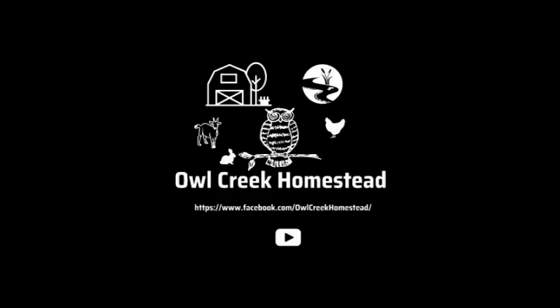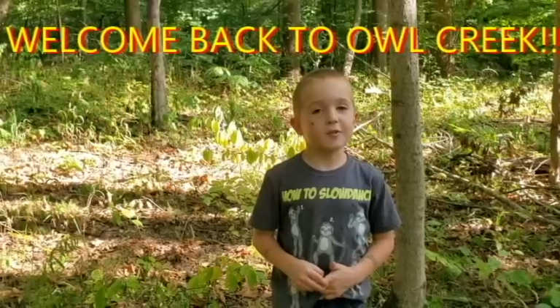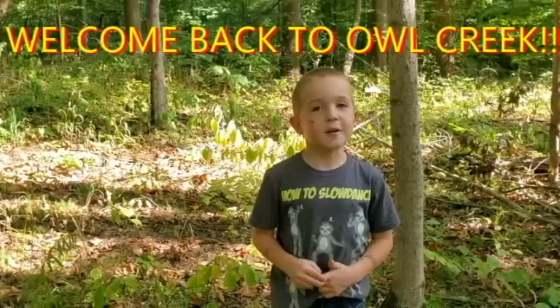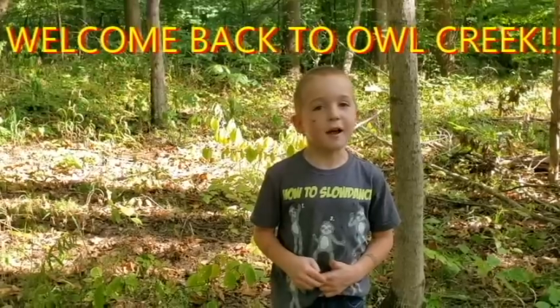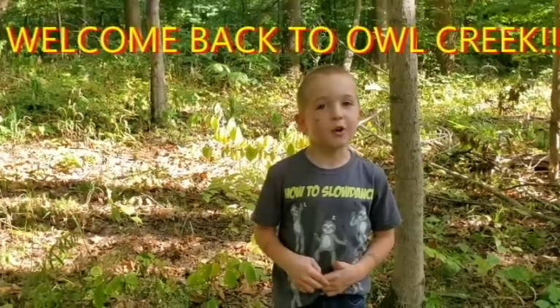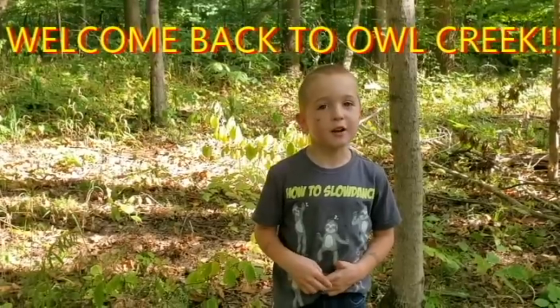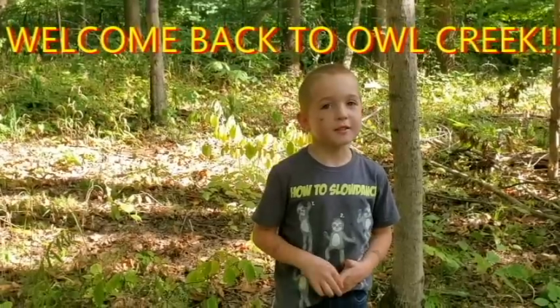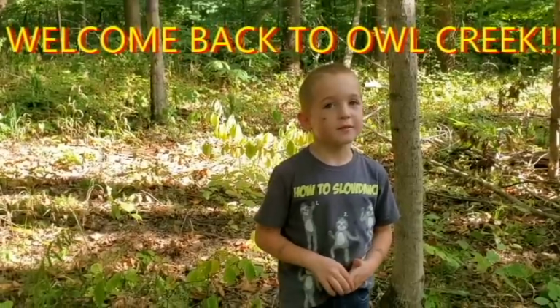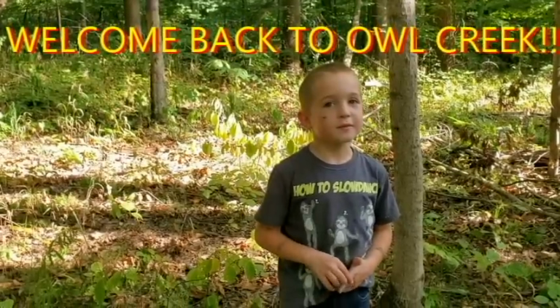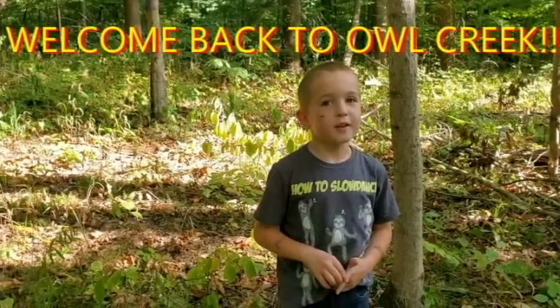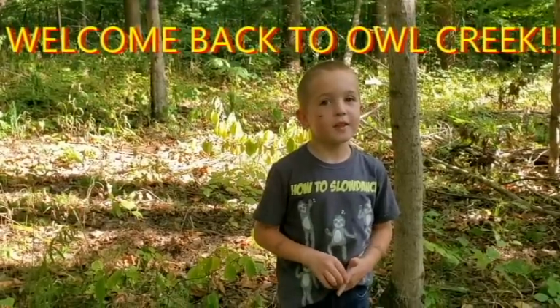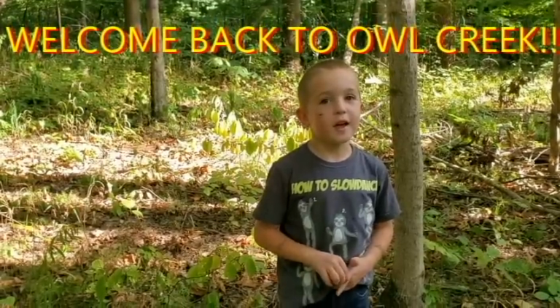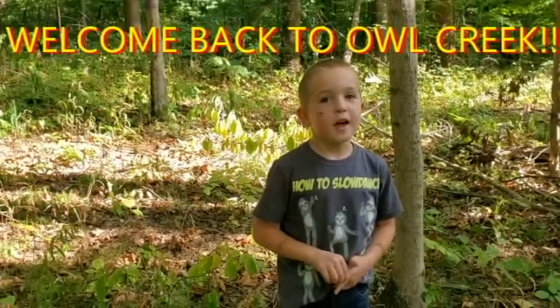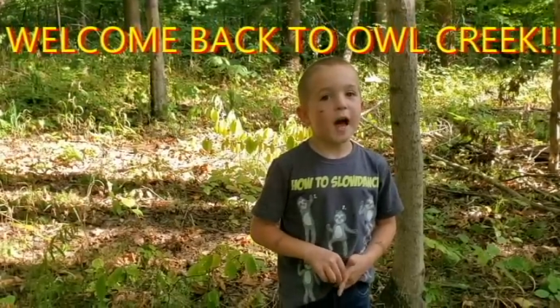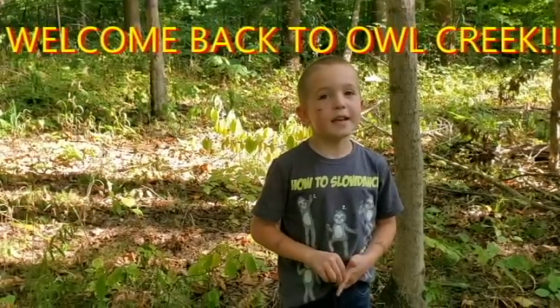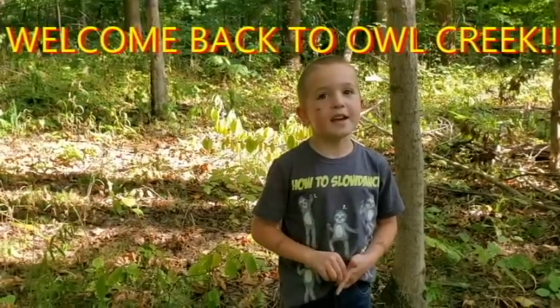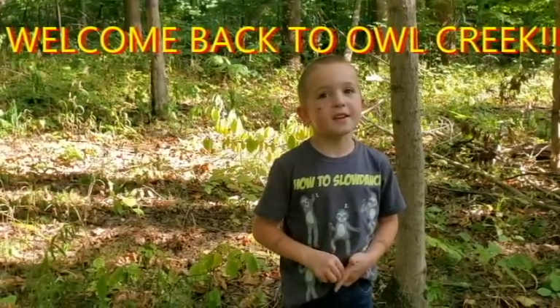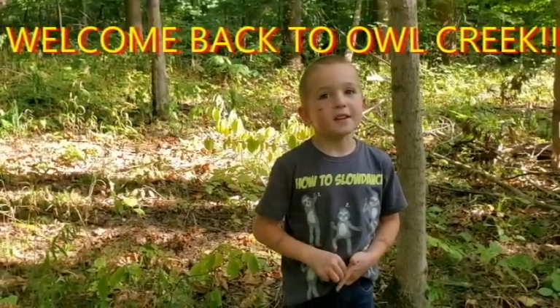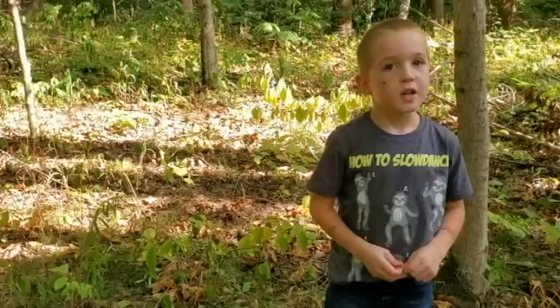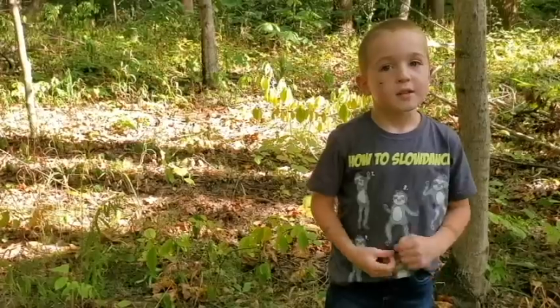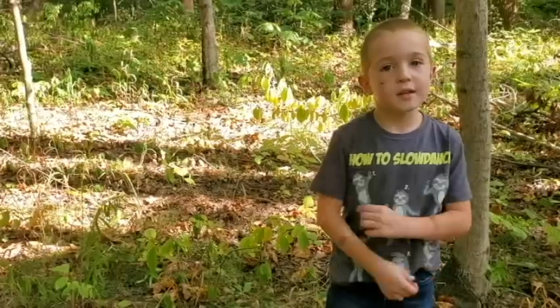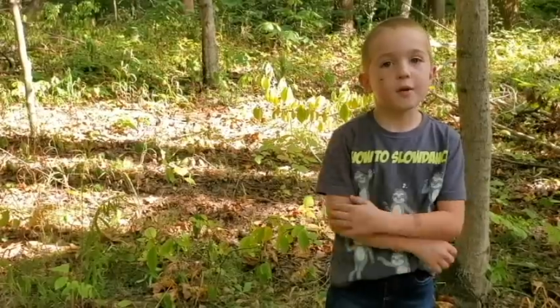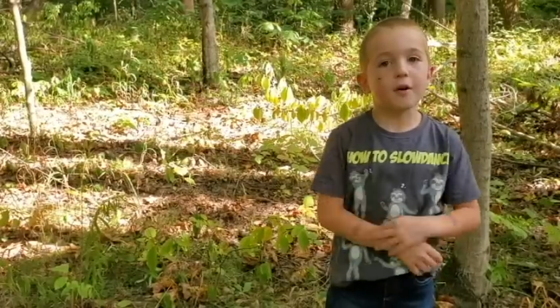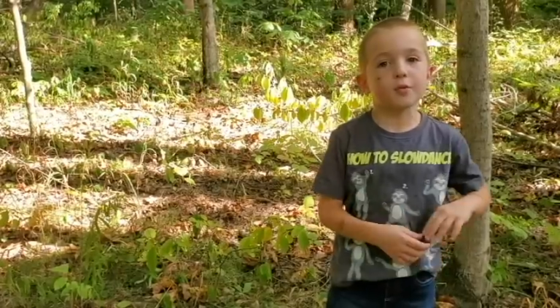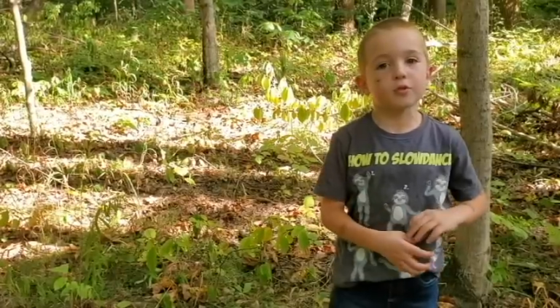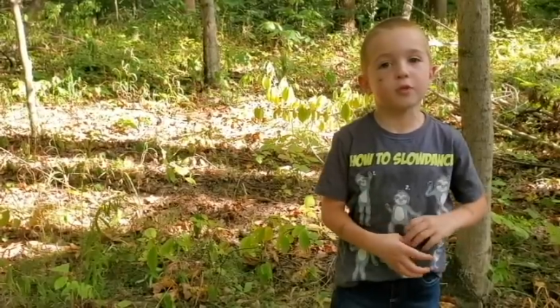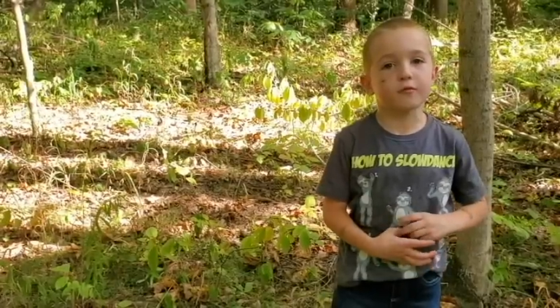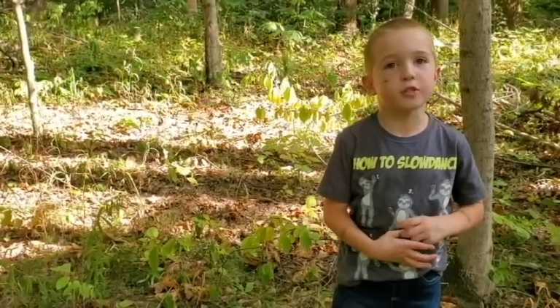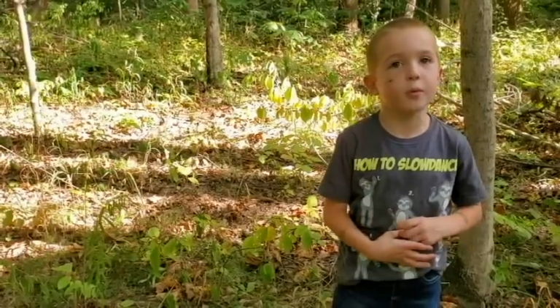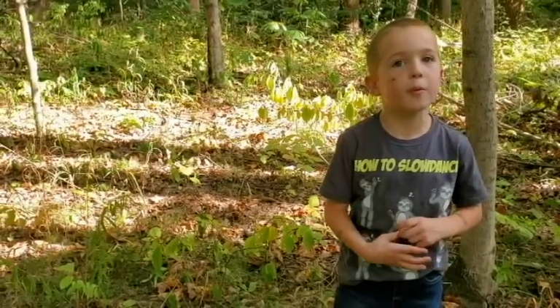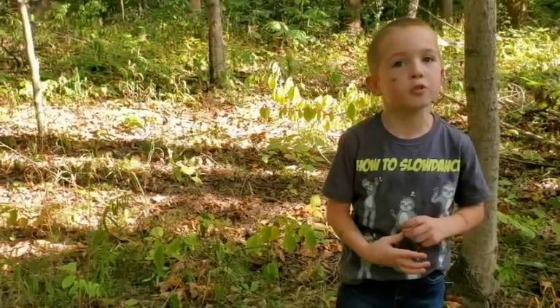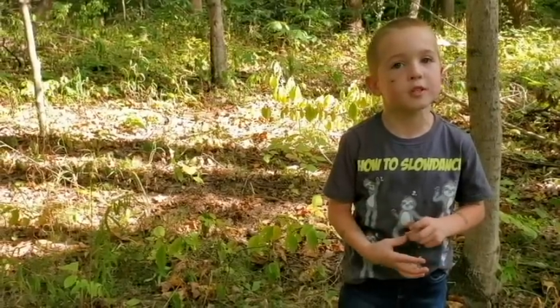Welcome back to Owl Creek. I'm Dayton, and today we're out in the woods looking for some pawpaw trees.